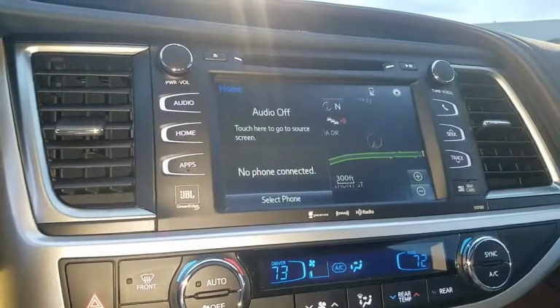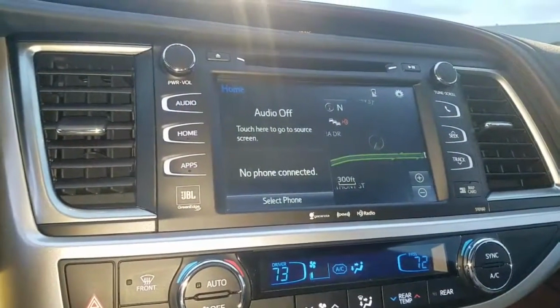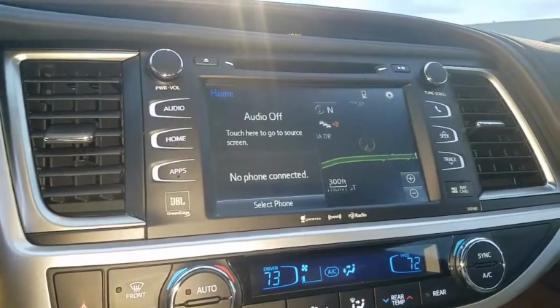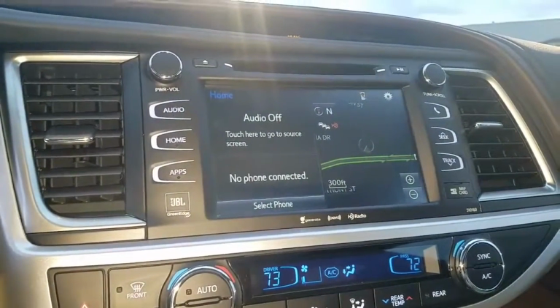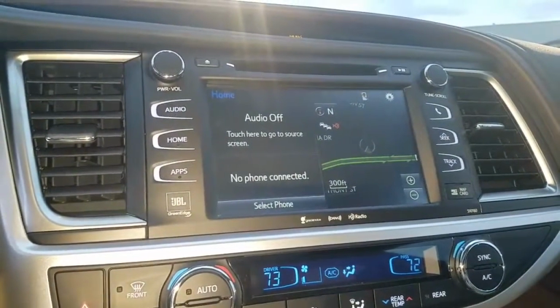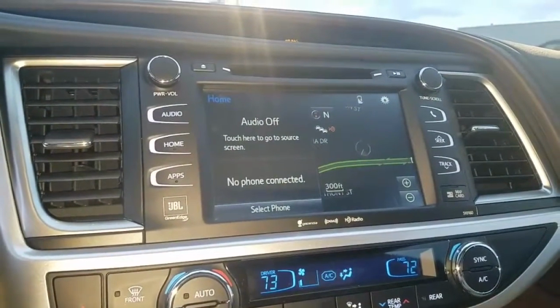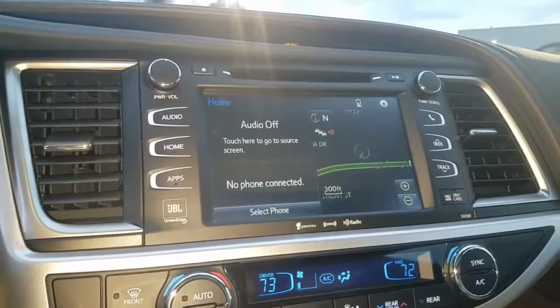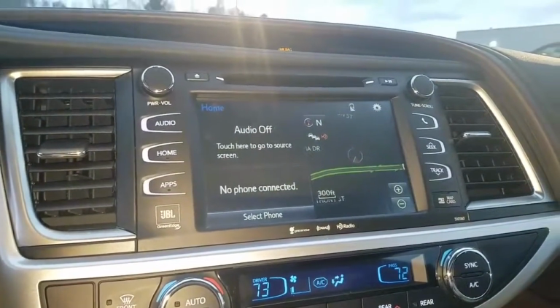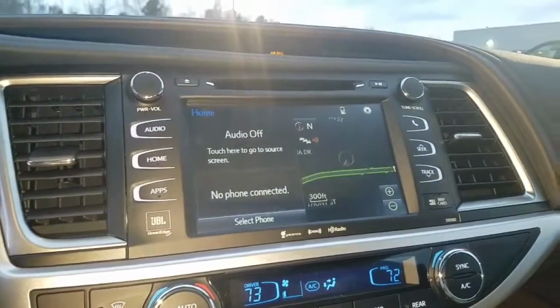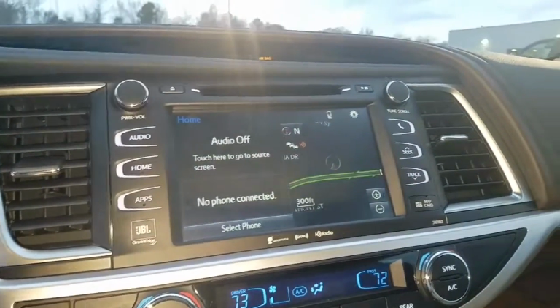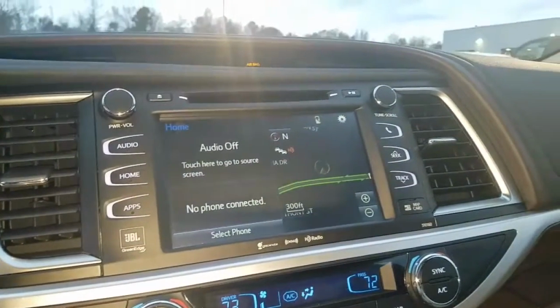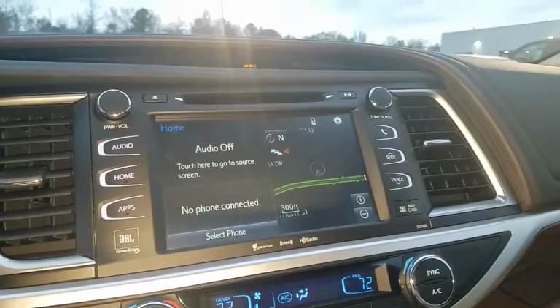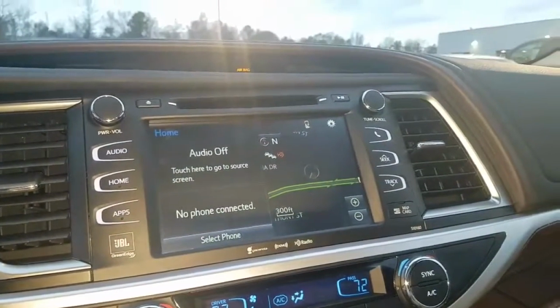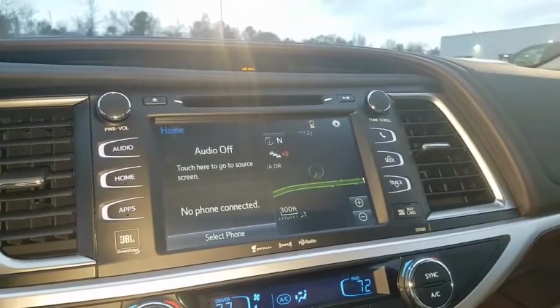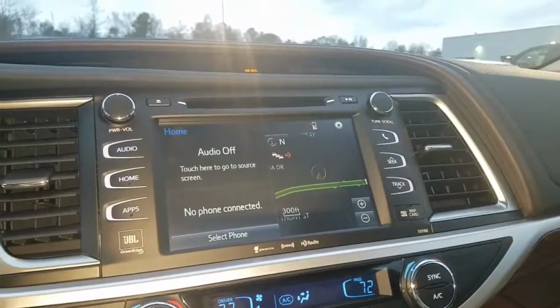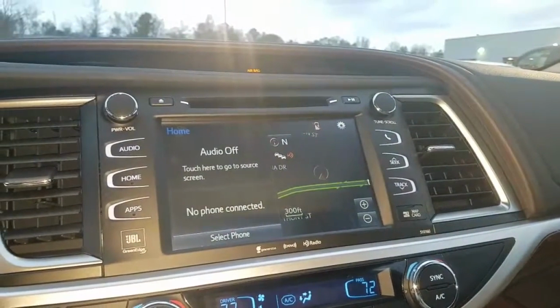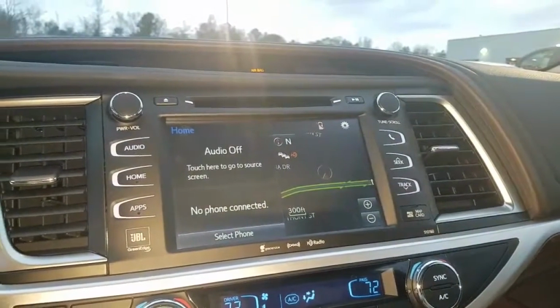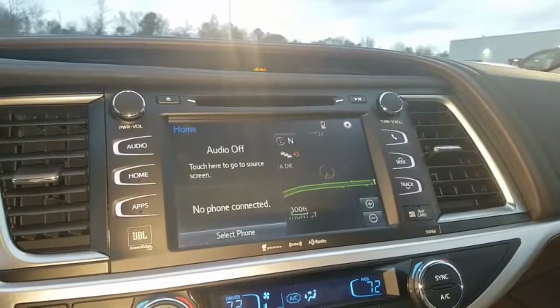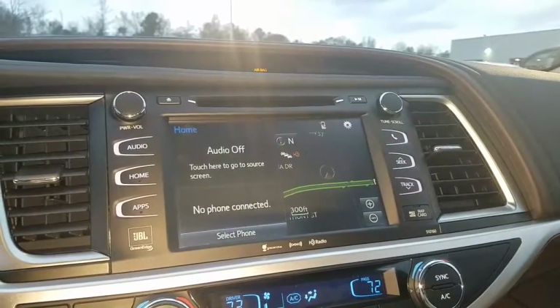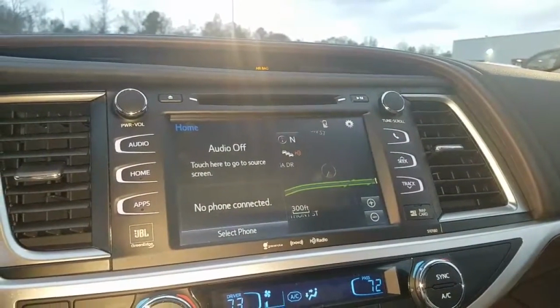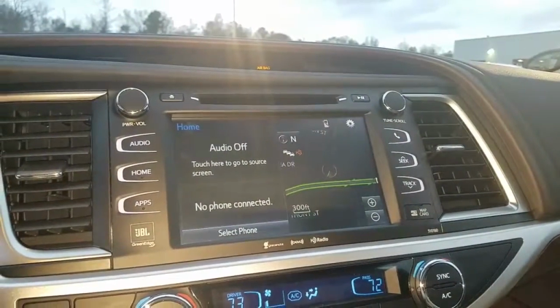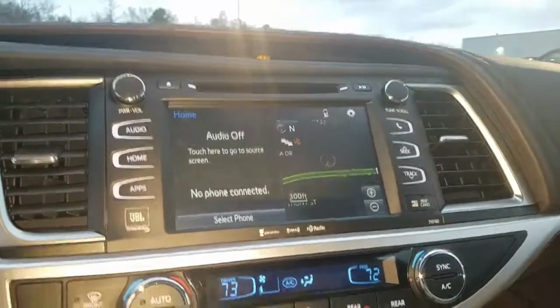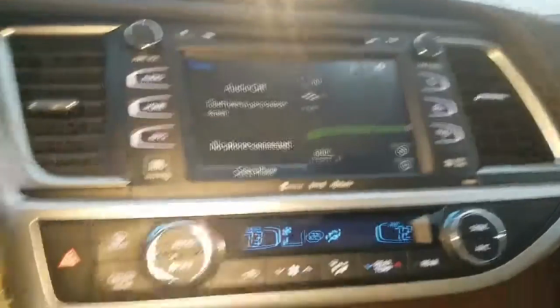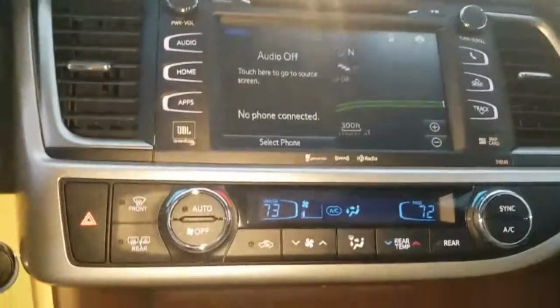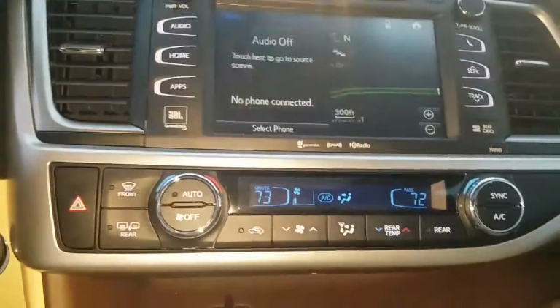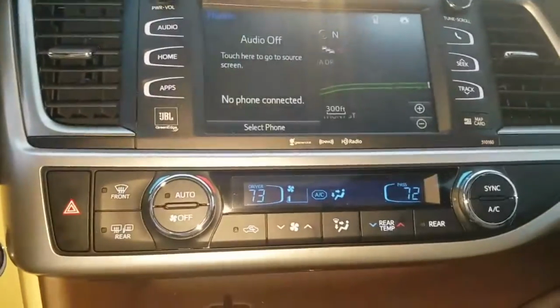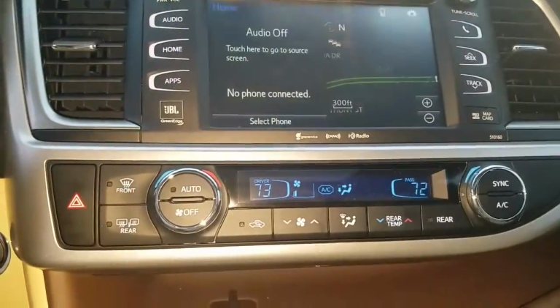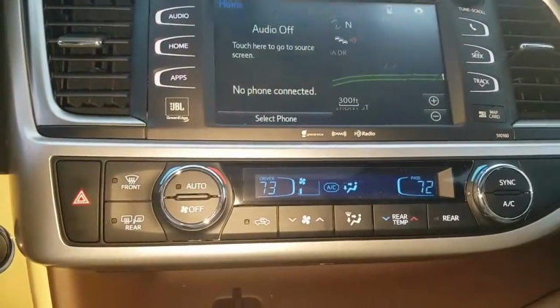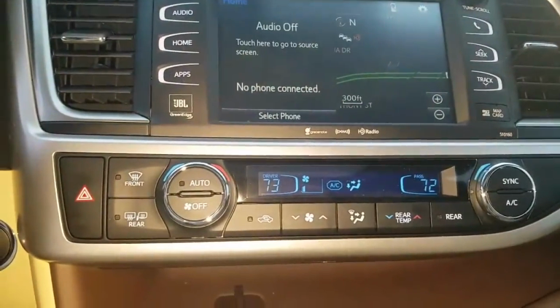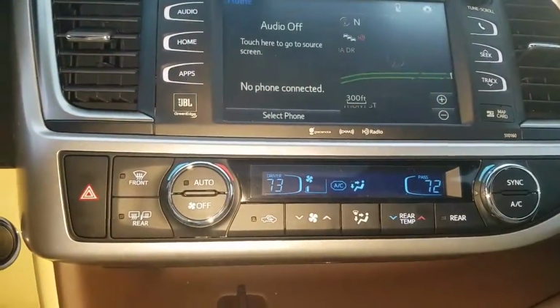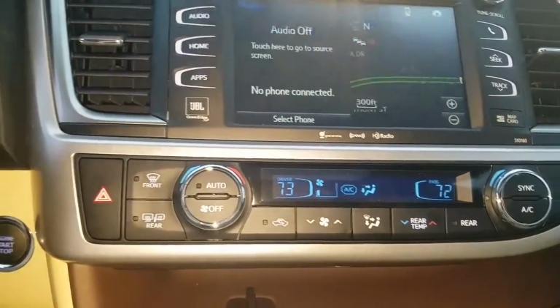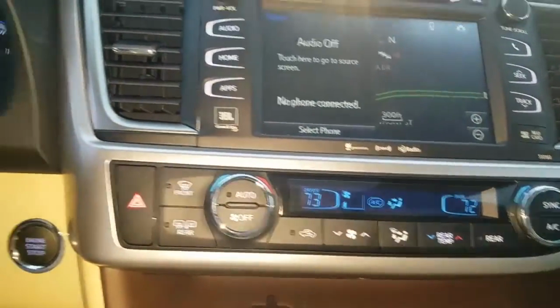Backup camera, Bluetooth, AM, FM, XM radio, and dual climate control.